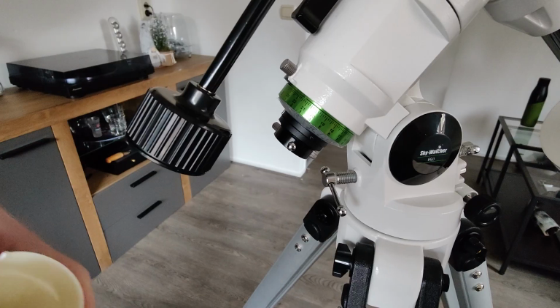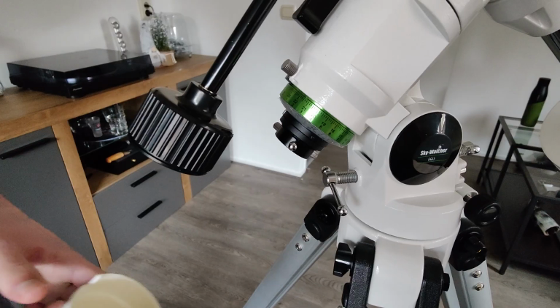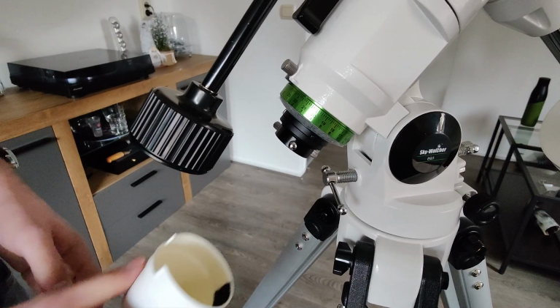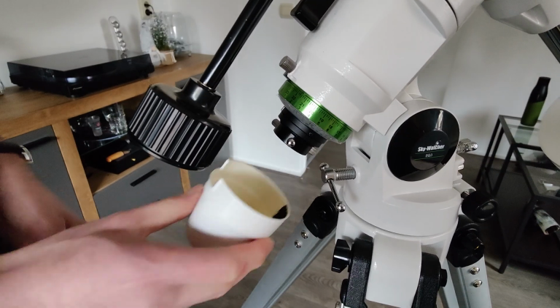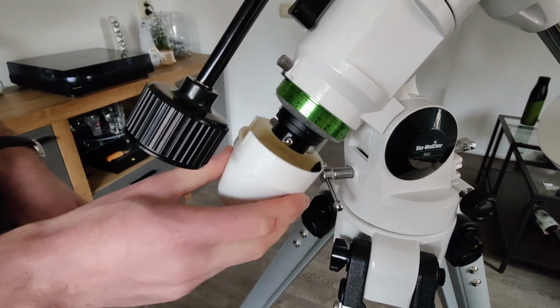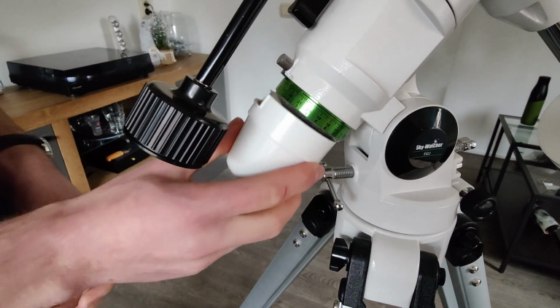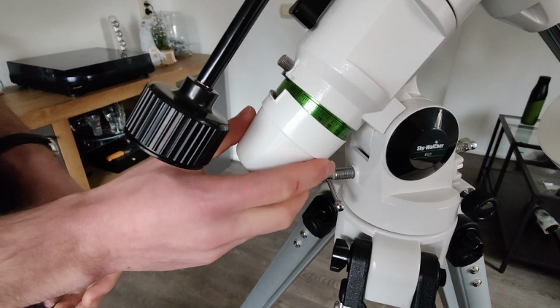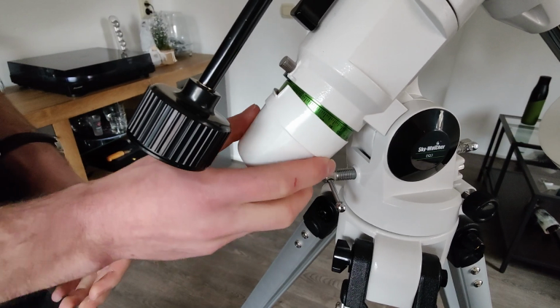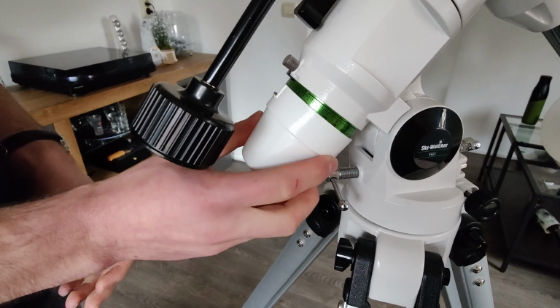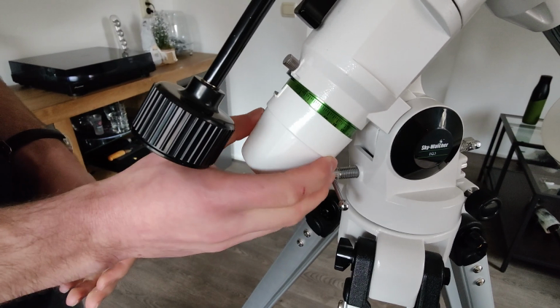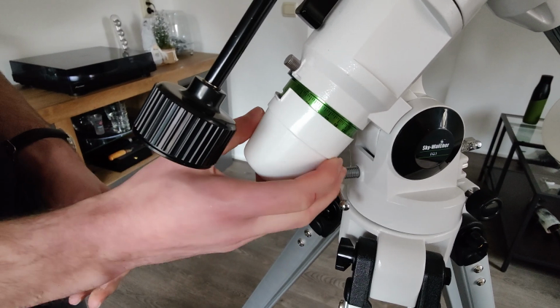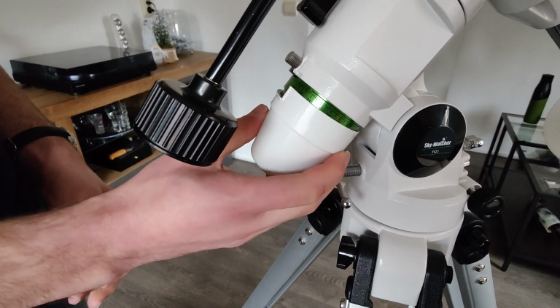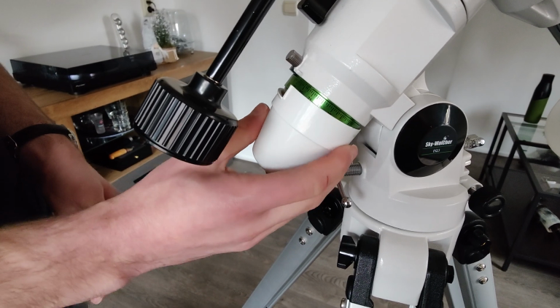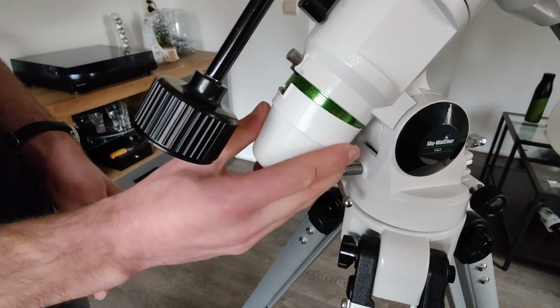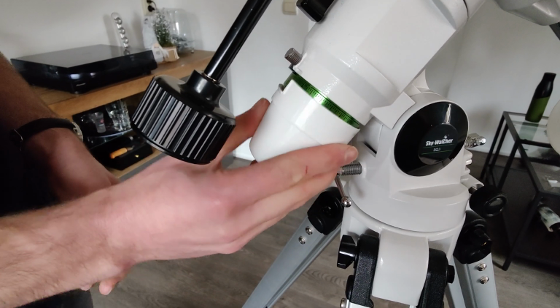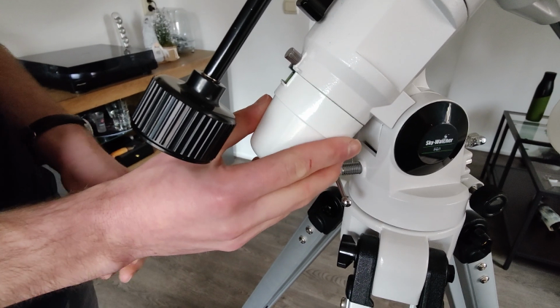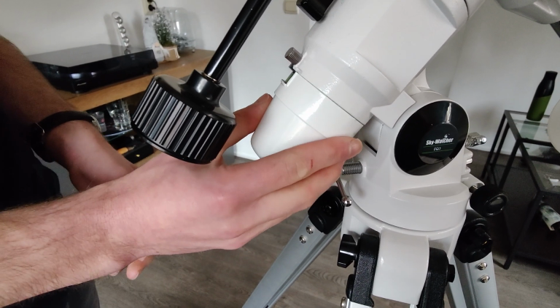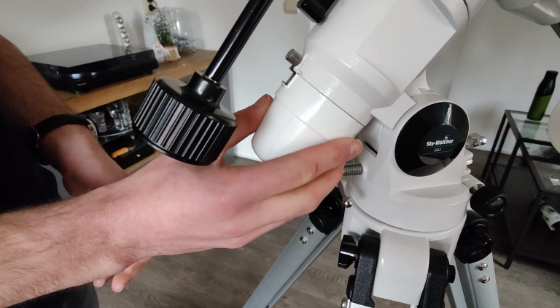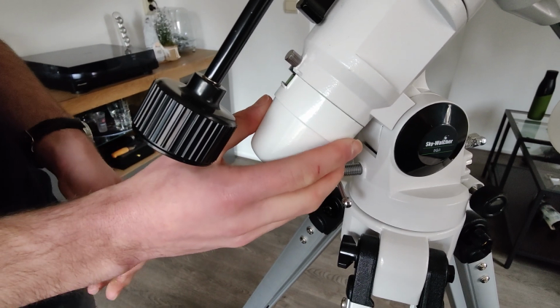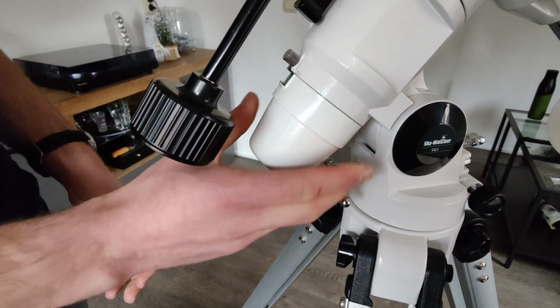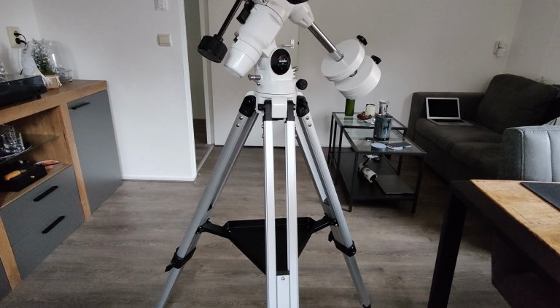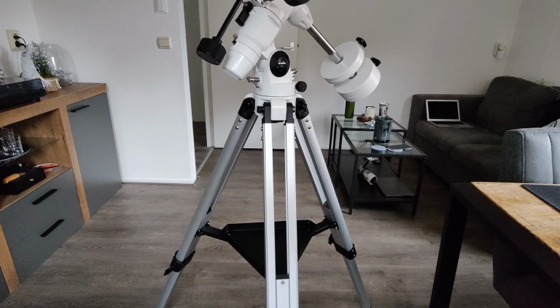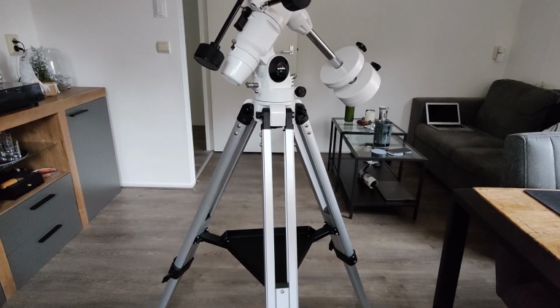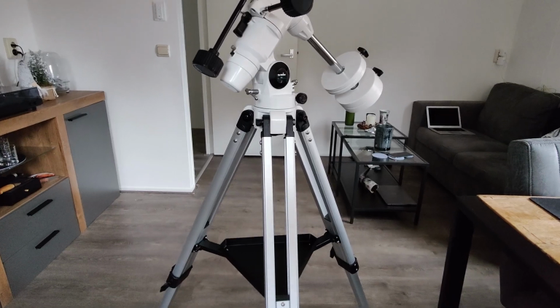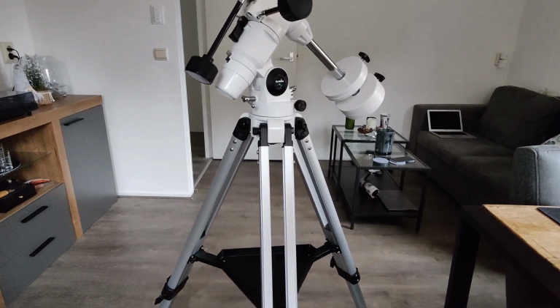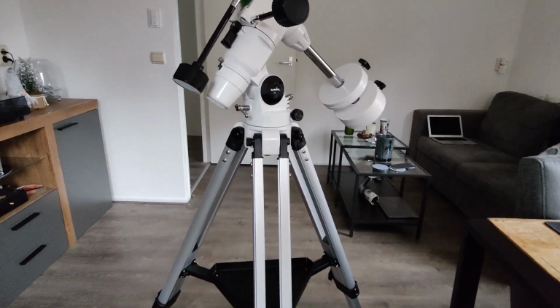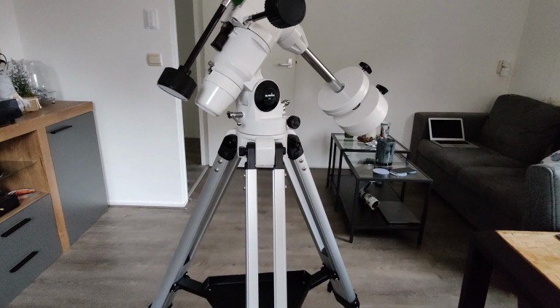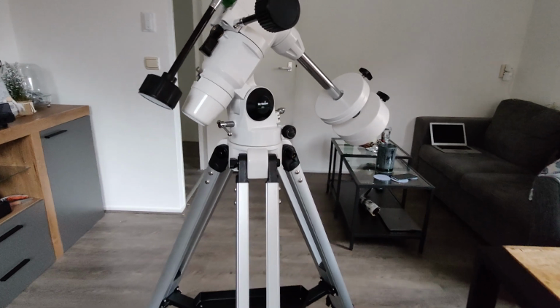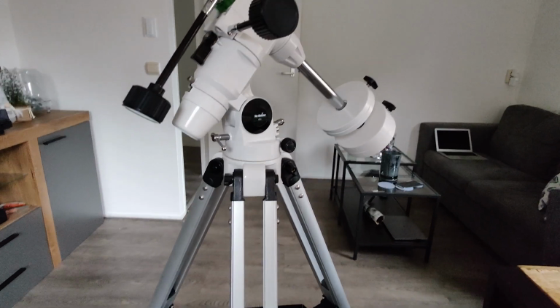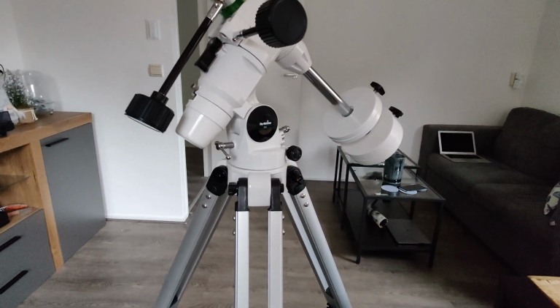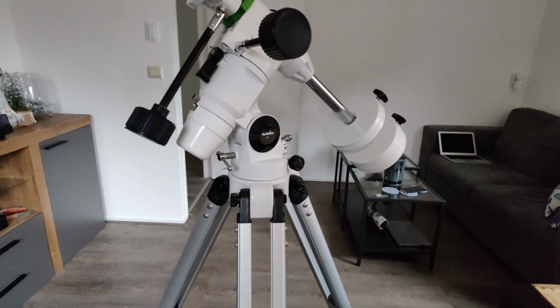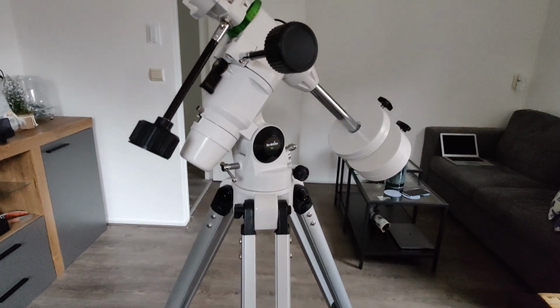Finally, place the polar scope cover on the tripod and now your tripod is ready for a telescope.